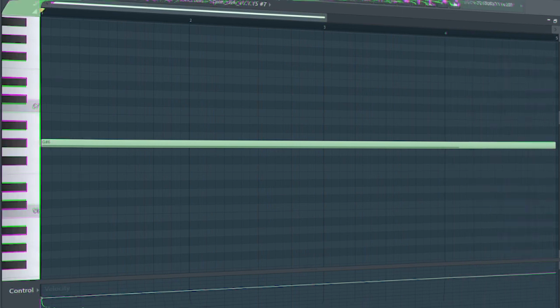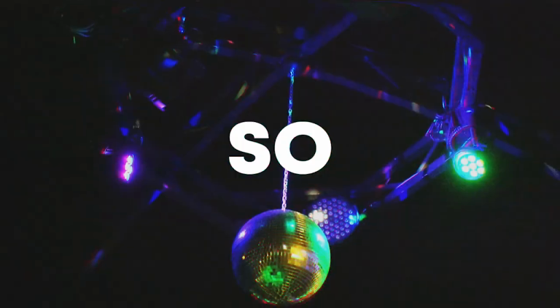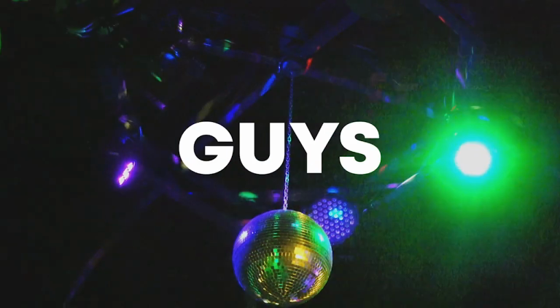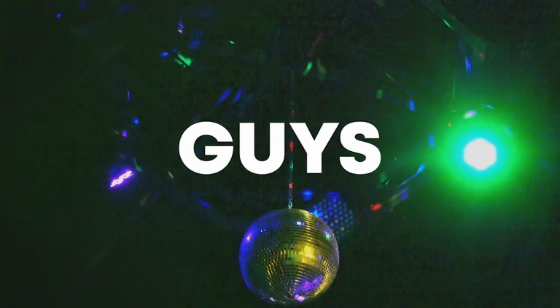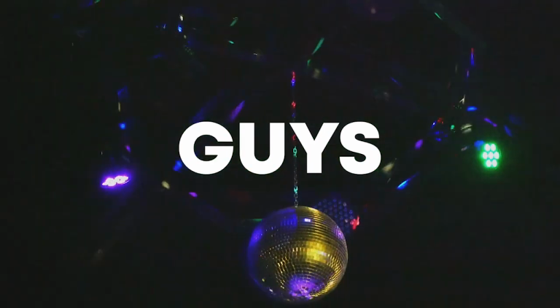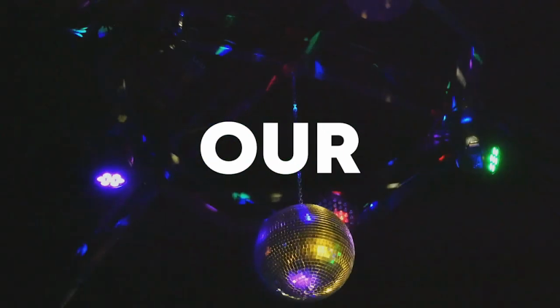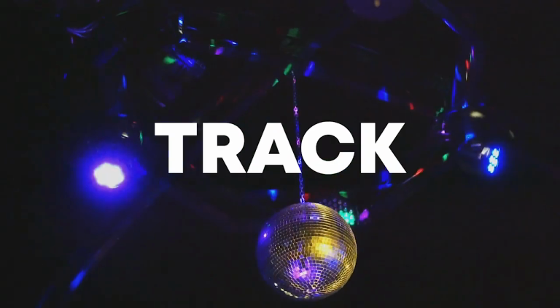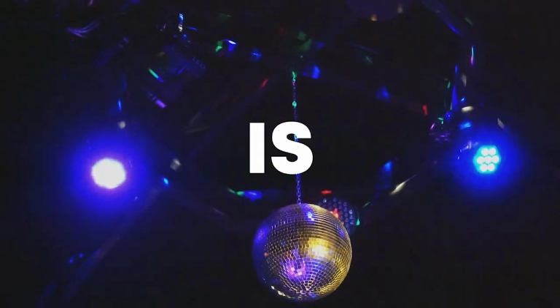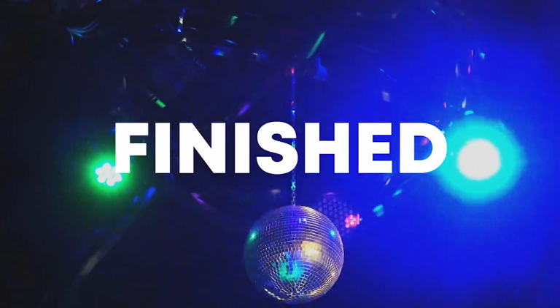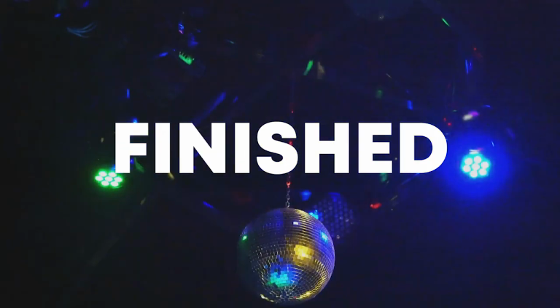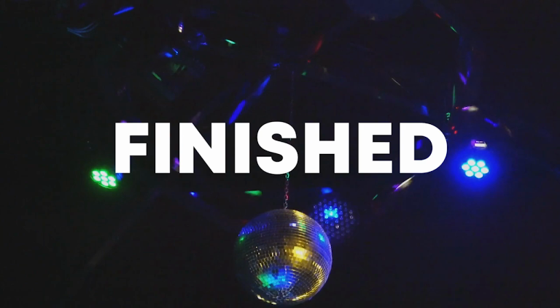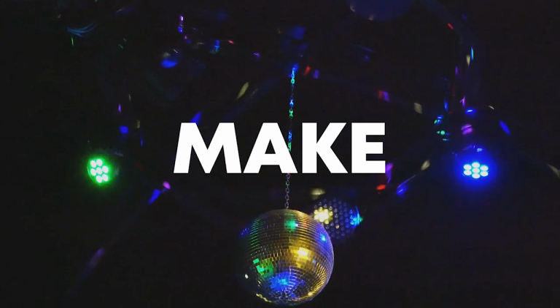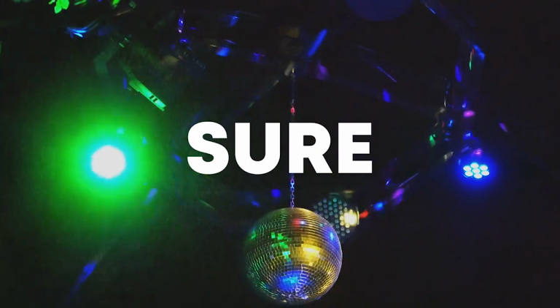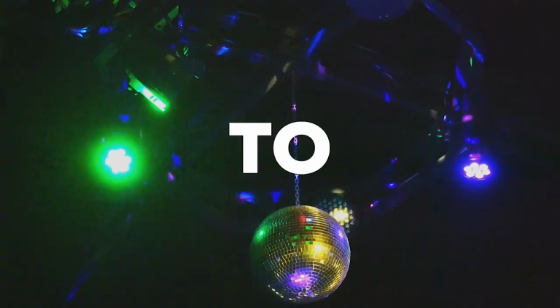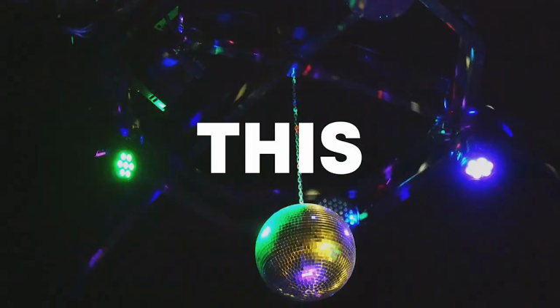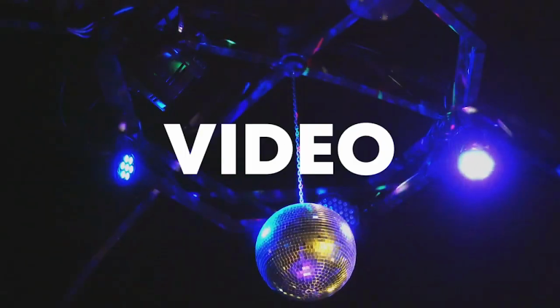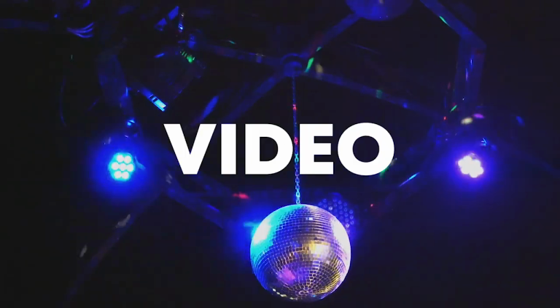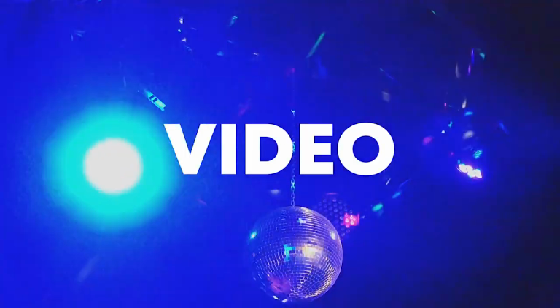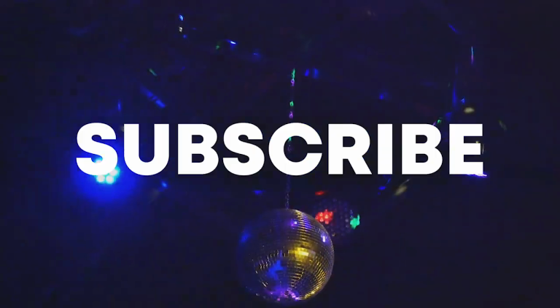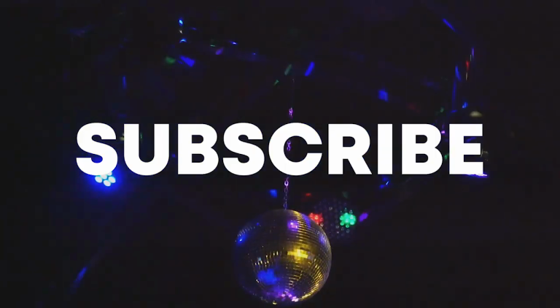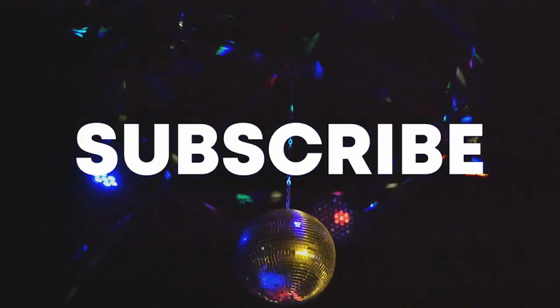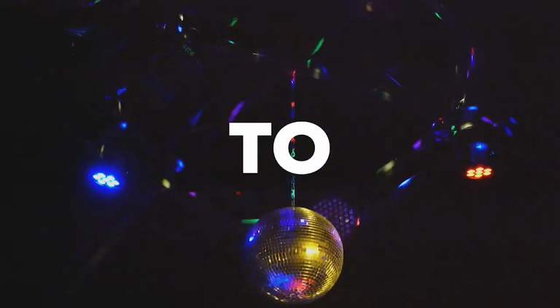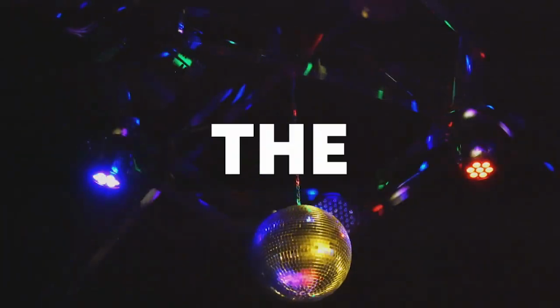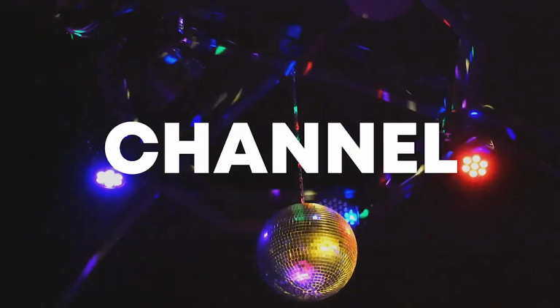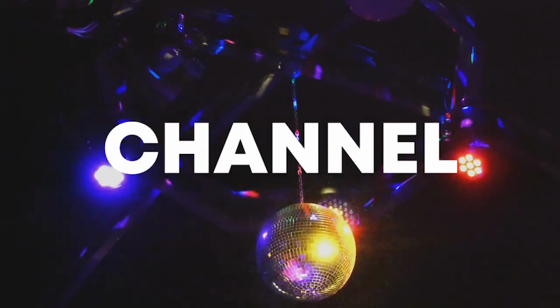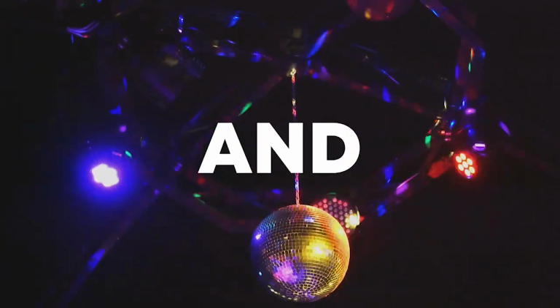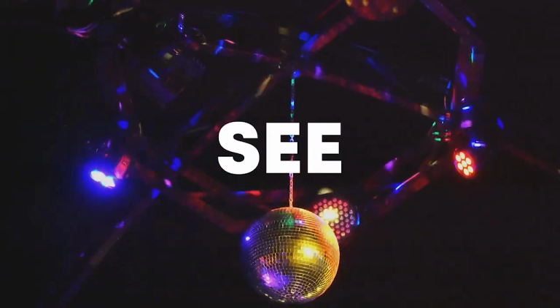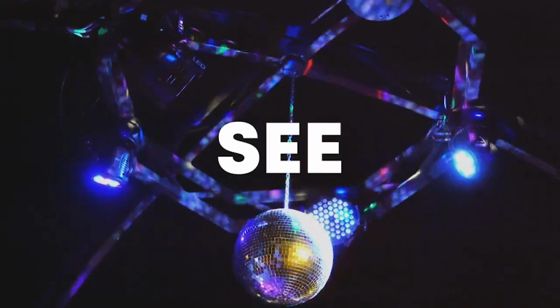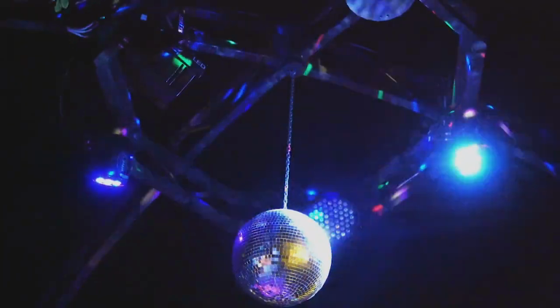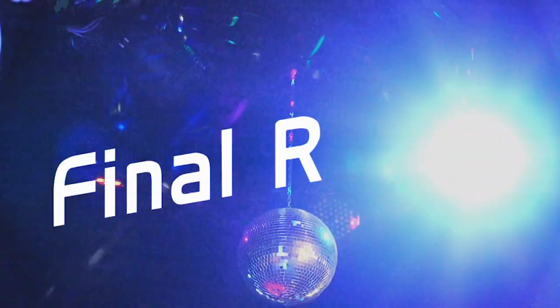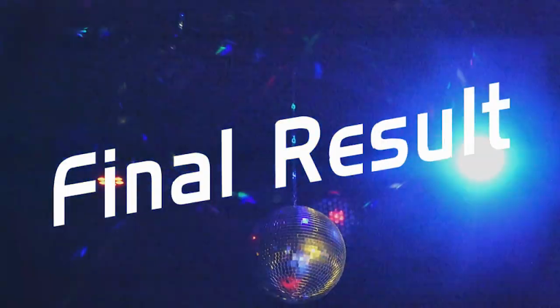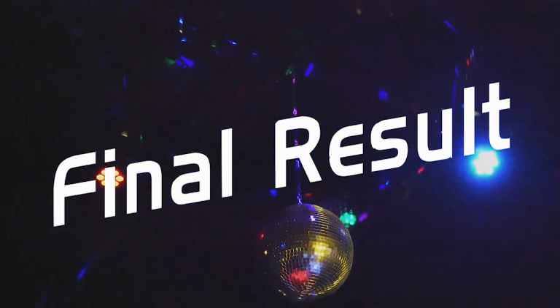Our track is finished. Make sure to like this video and subscribe to the channel, and let's see our final result.